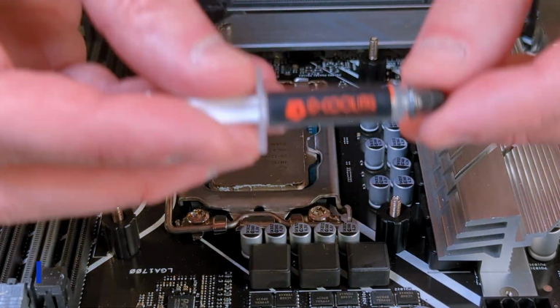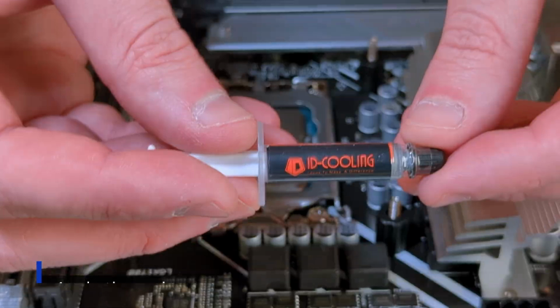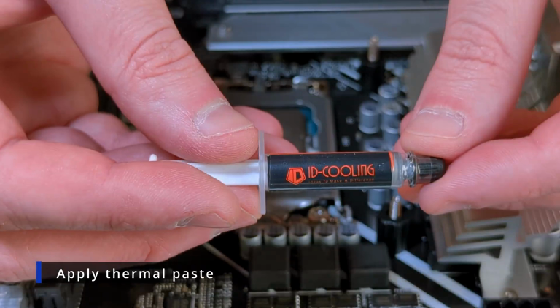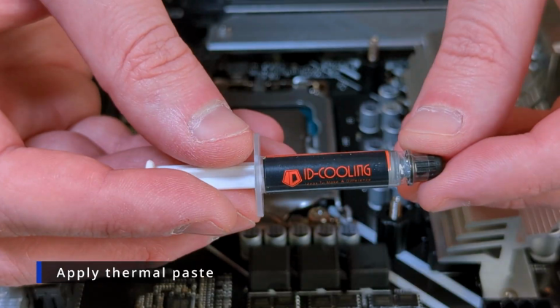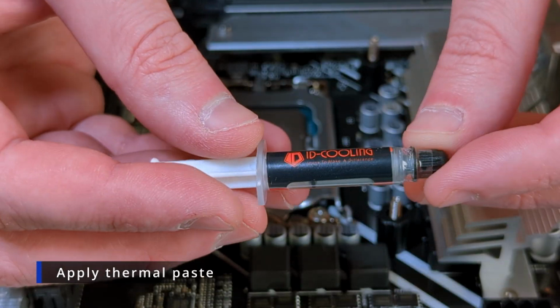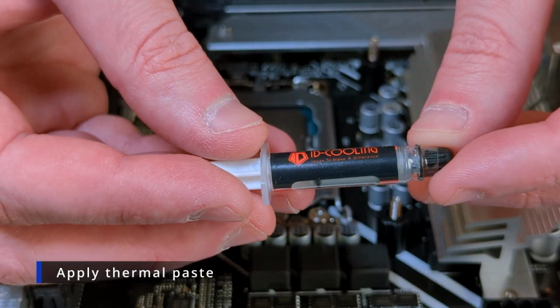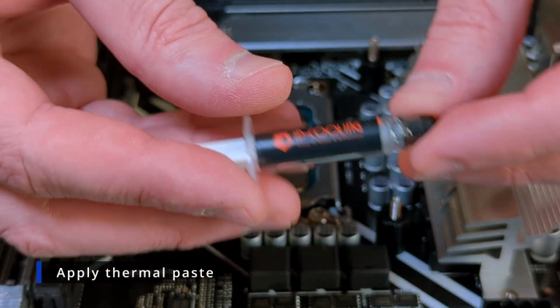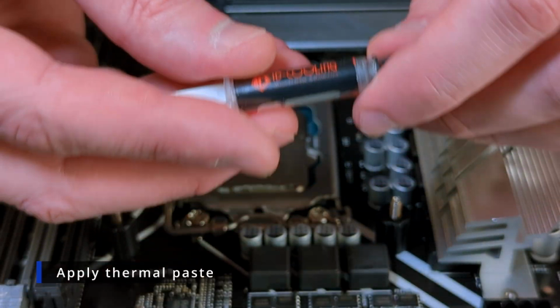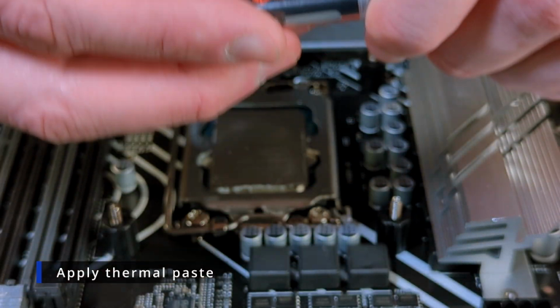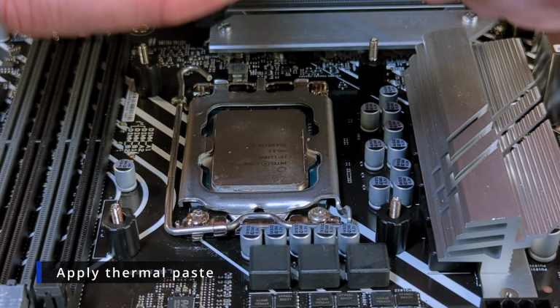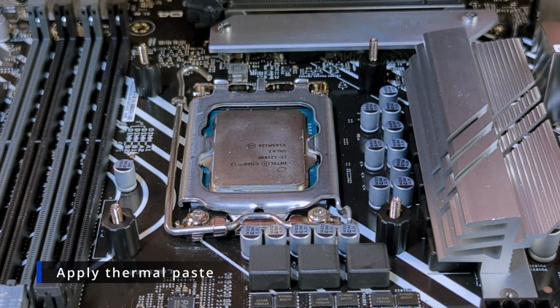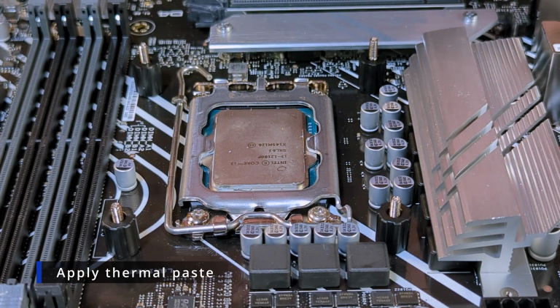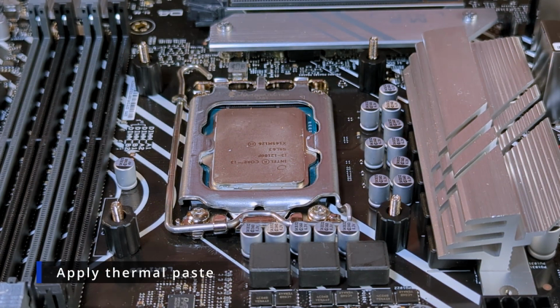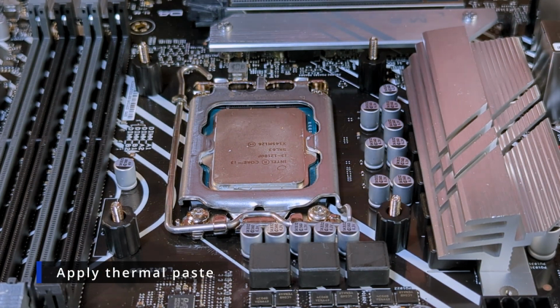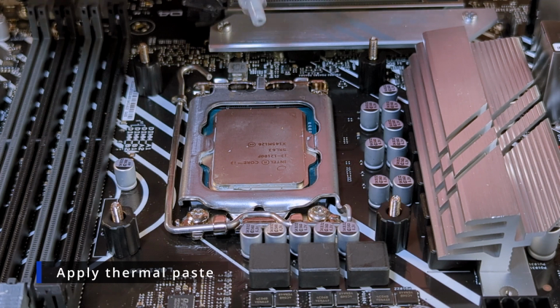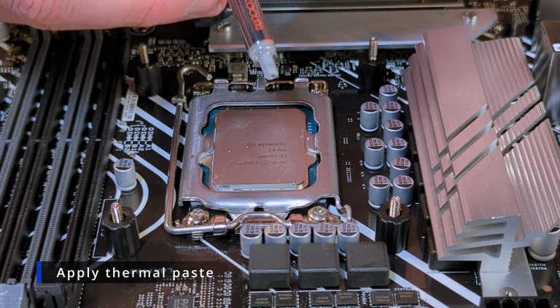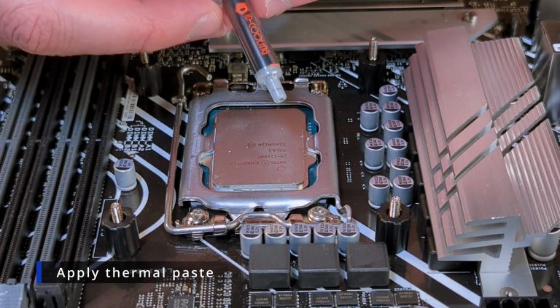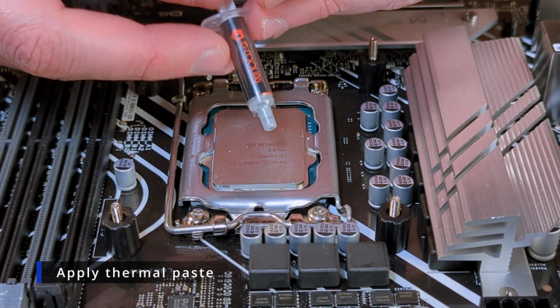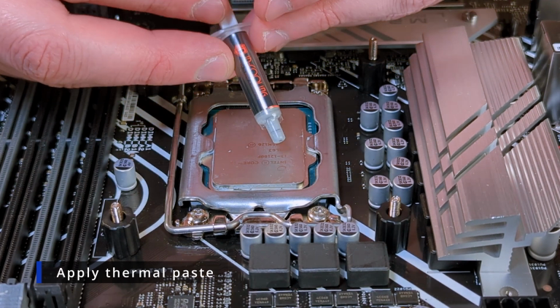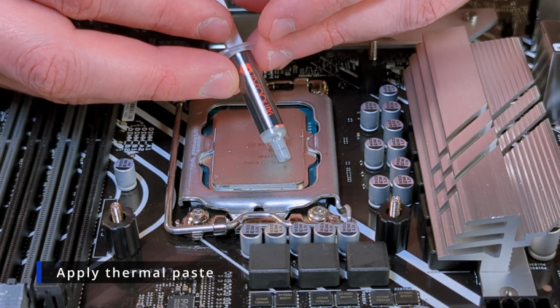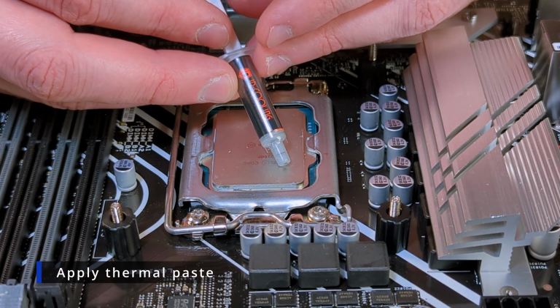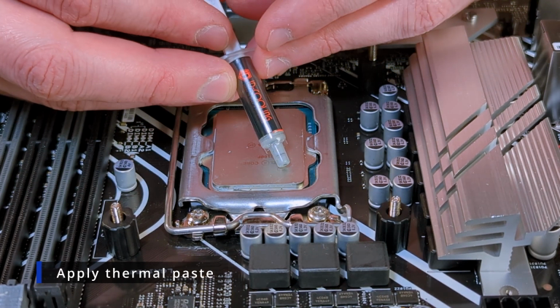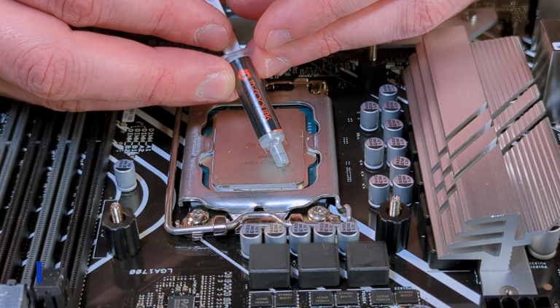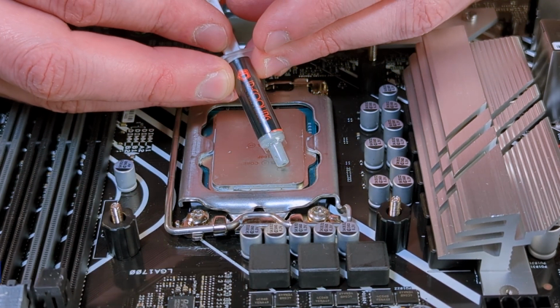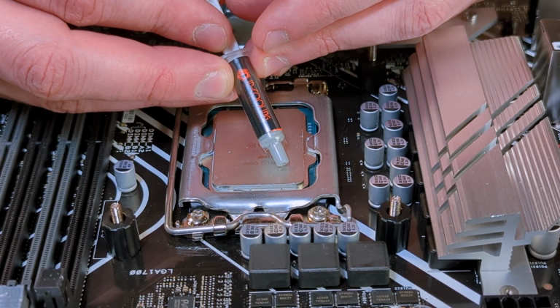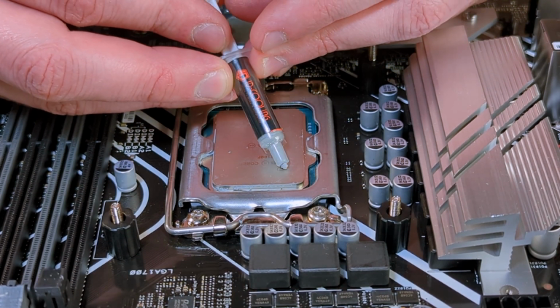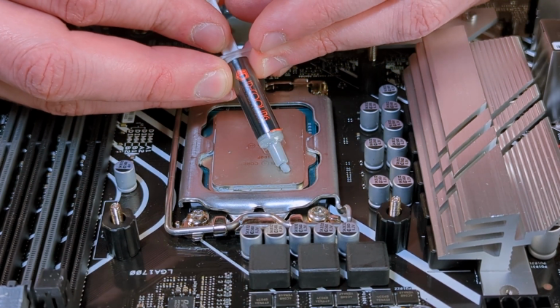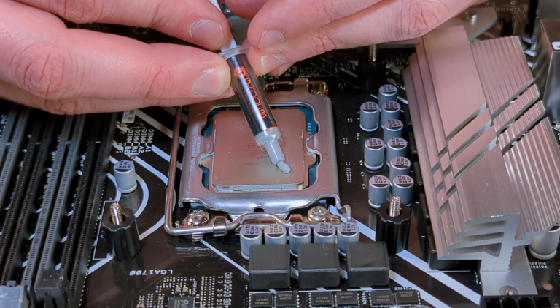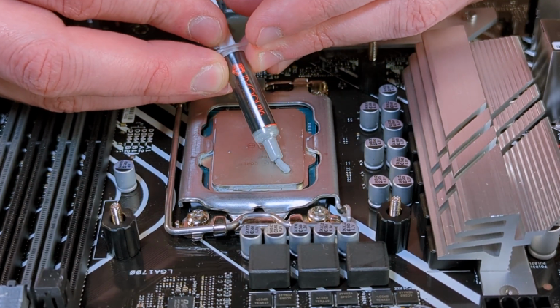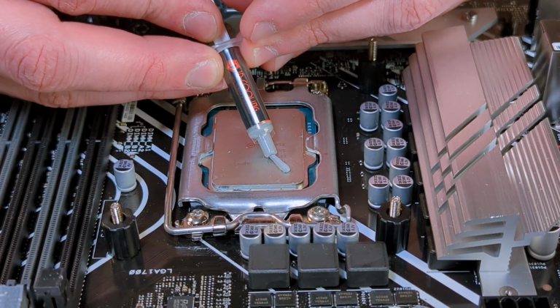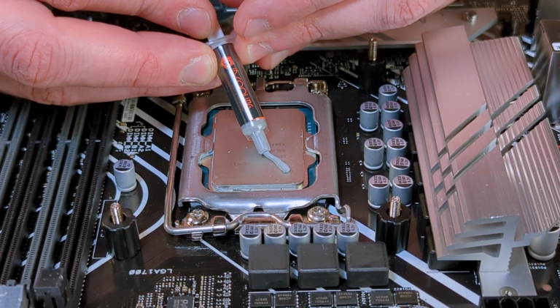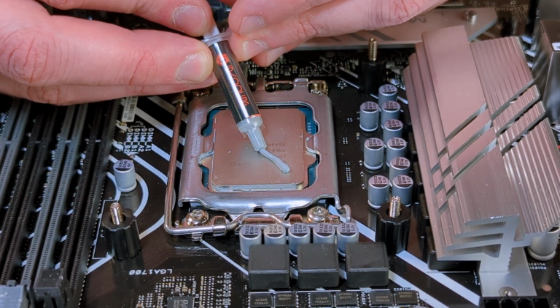Just put the thermal paste down in the middle, or draw your favorite cartoon — it doesn't really matter. Just get it on there. You don't want too much and you don't want too little.